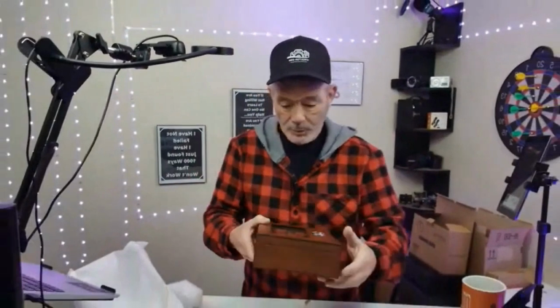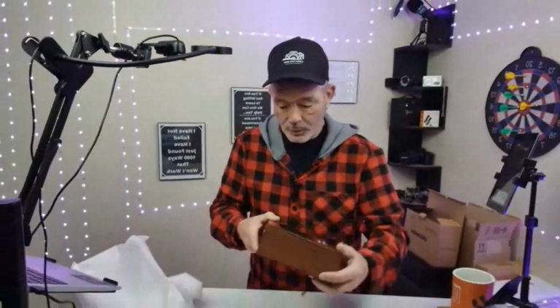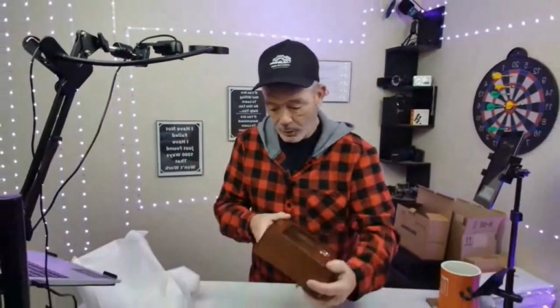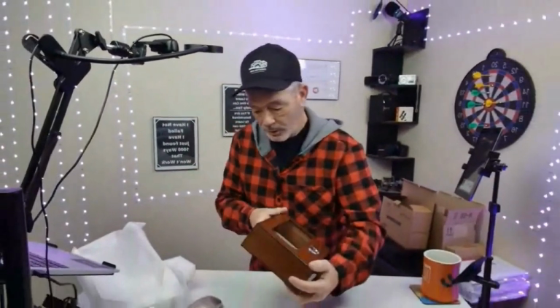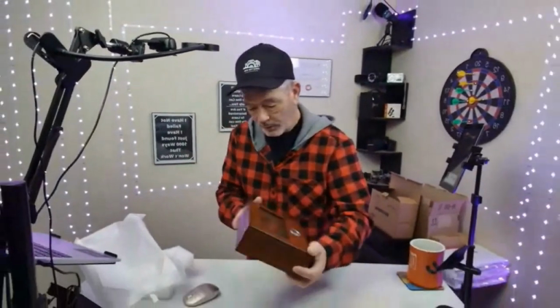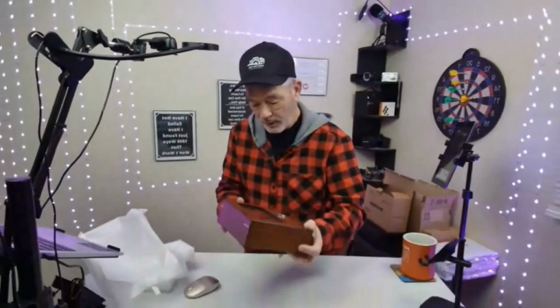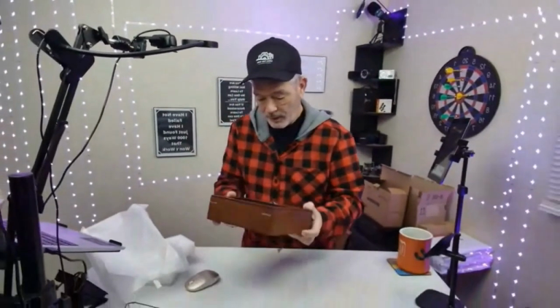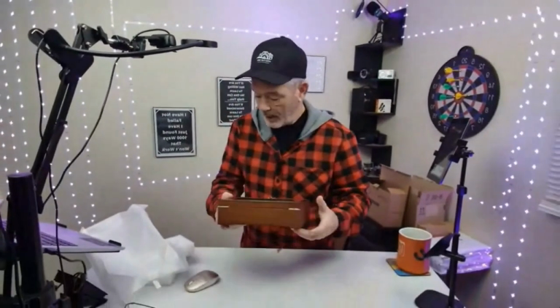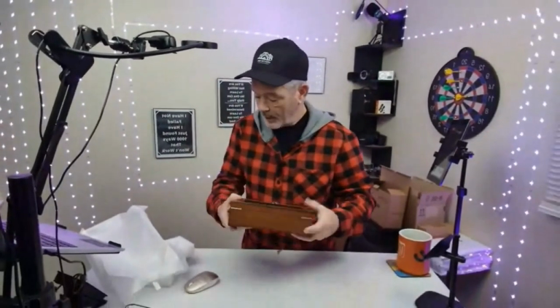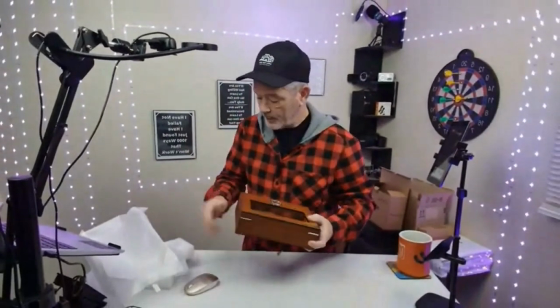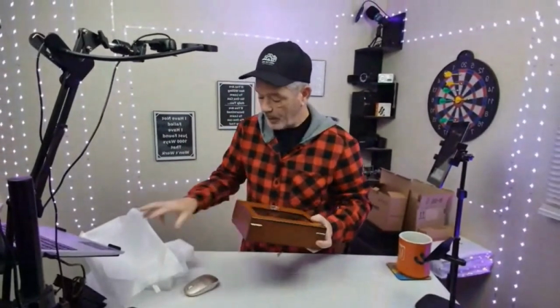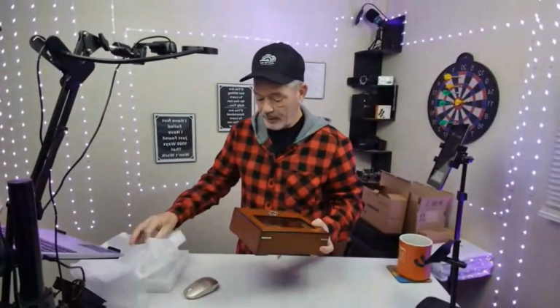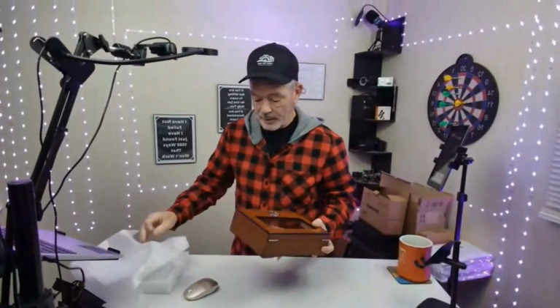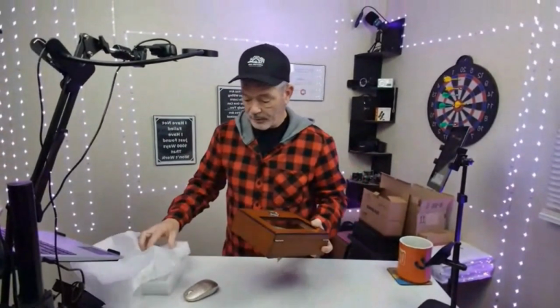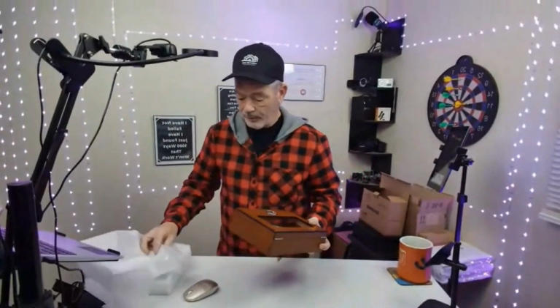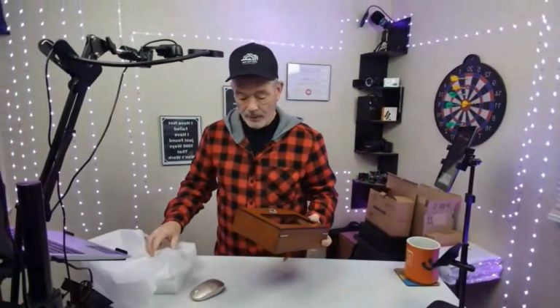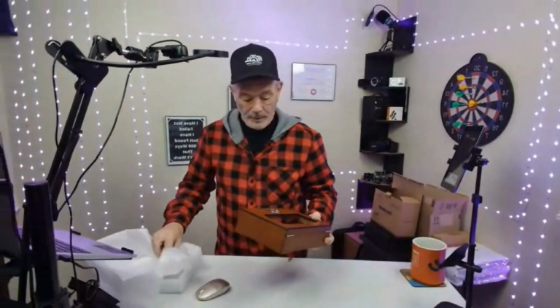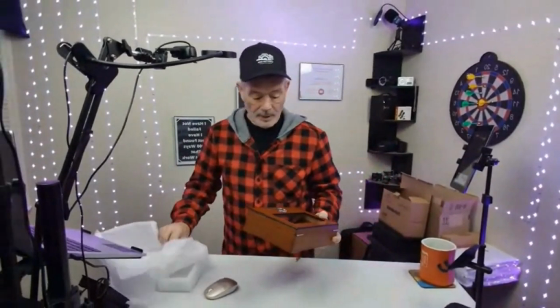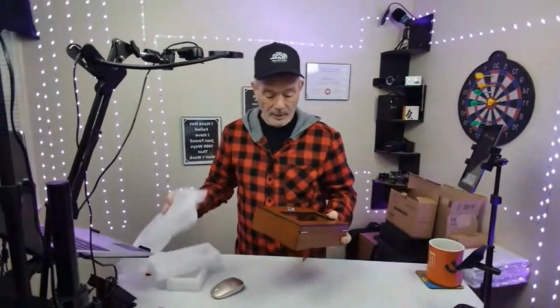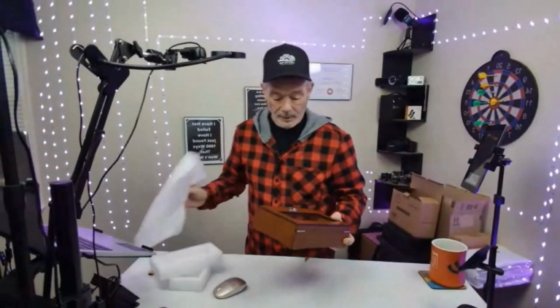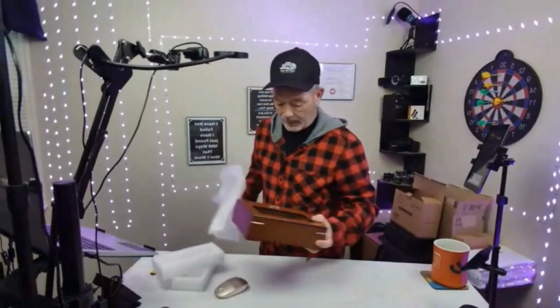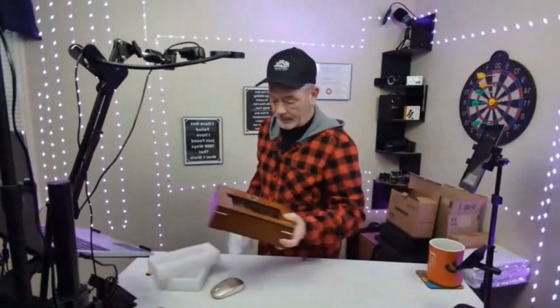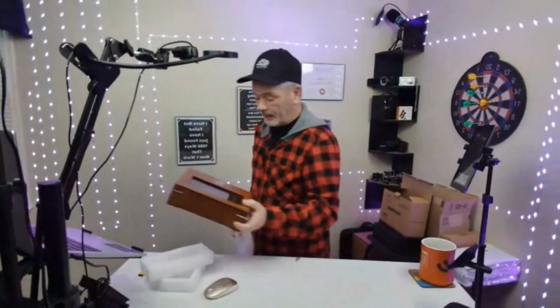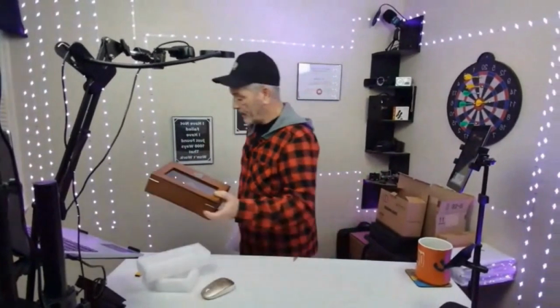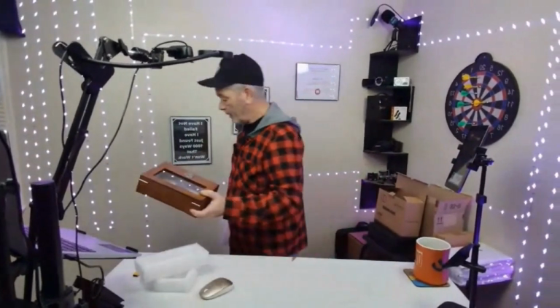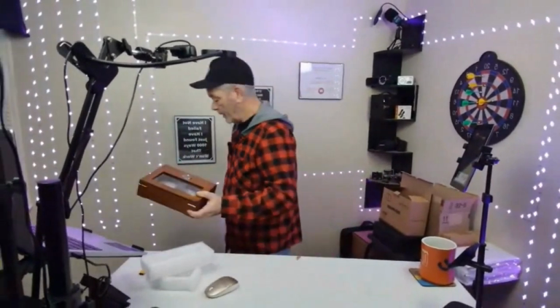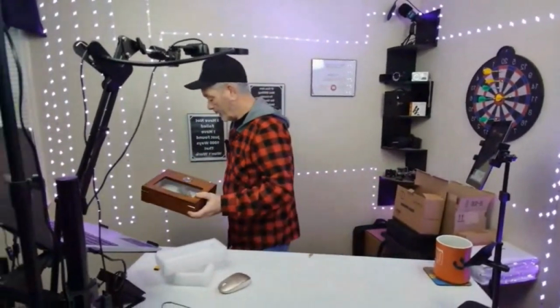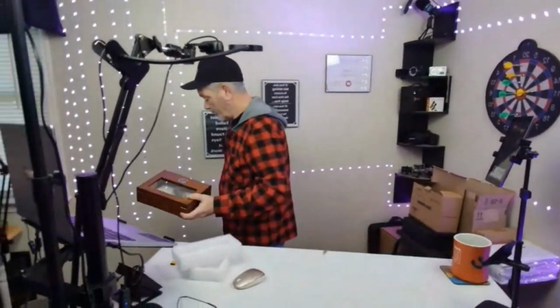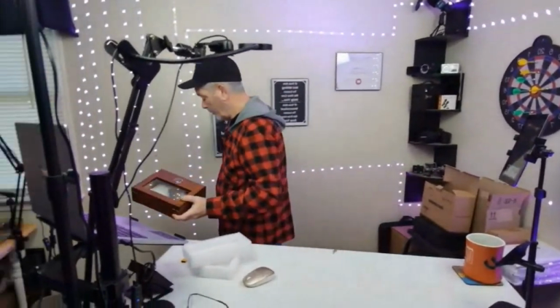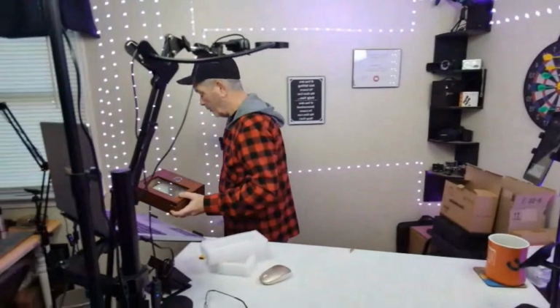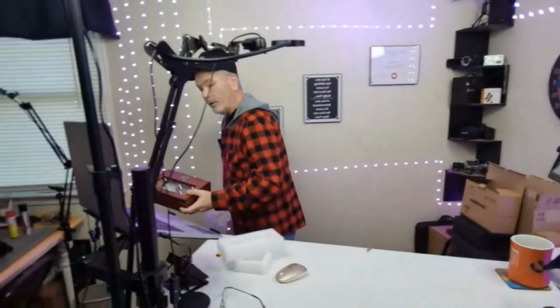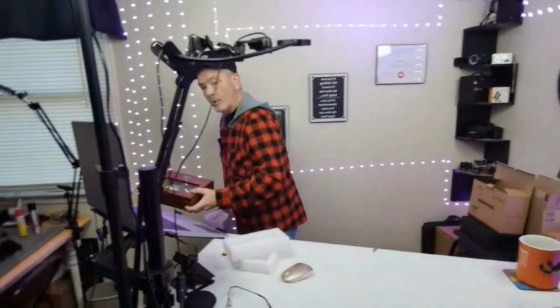Humidor. And that is by Tisva. Like I said, they send me these things to review — thank you.